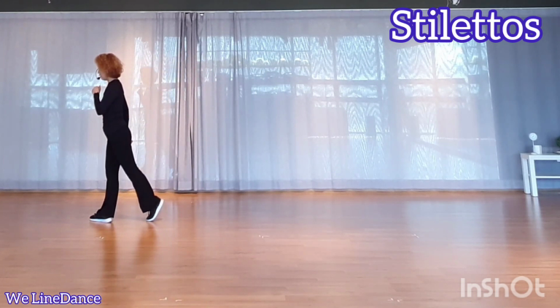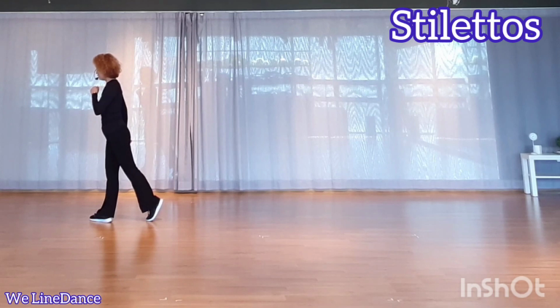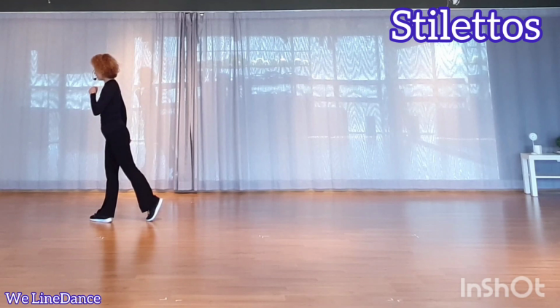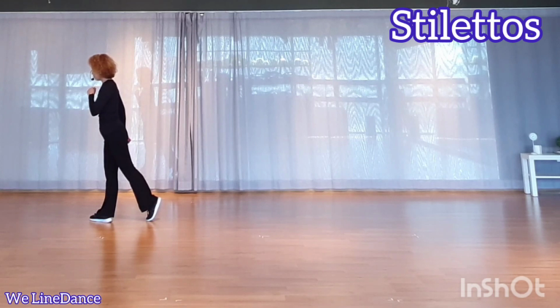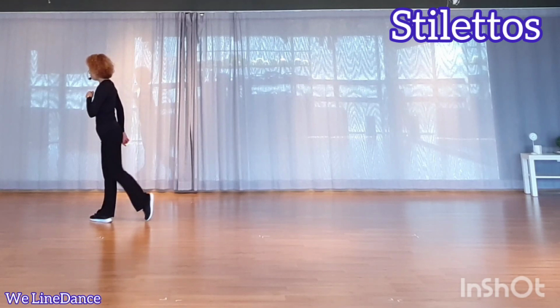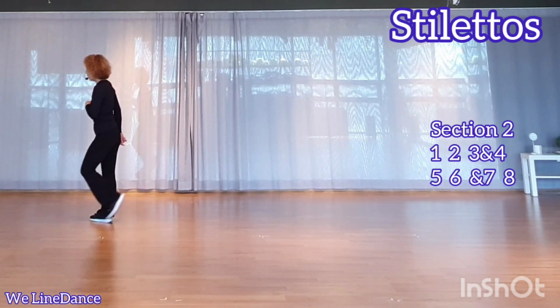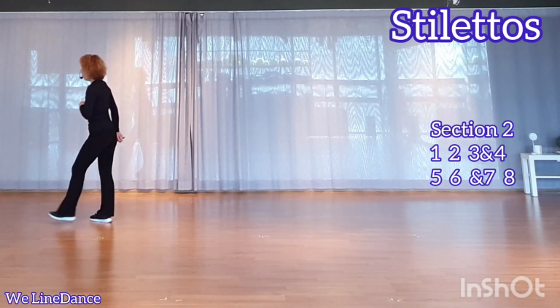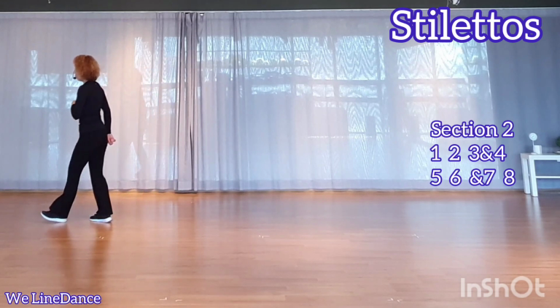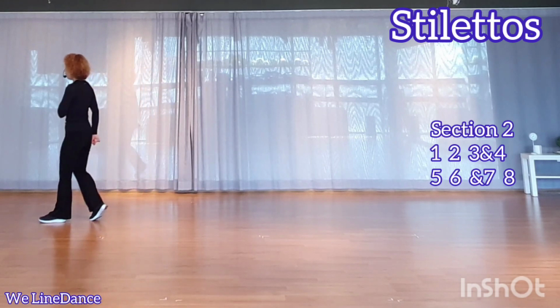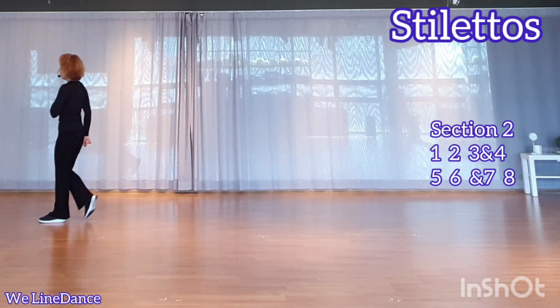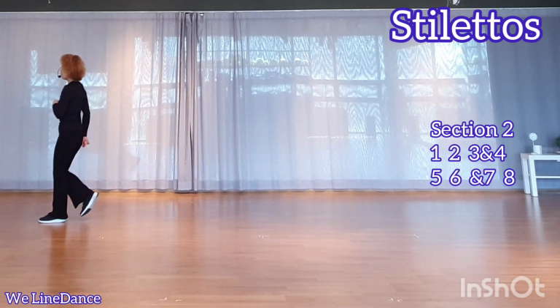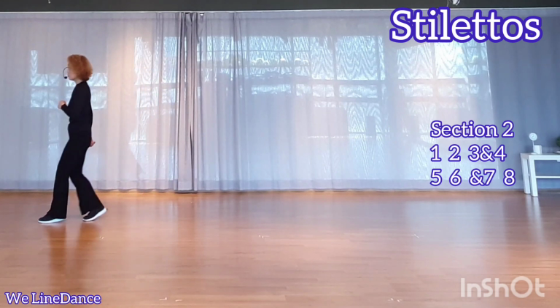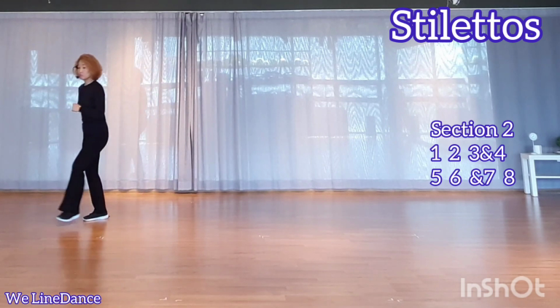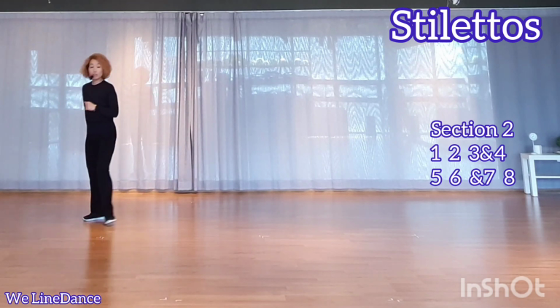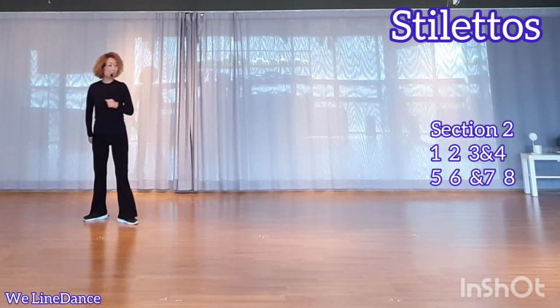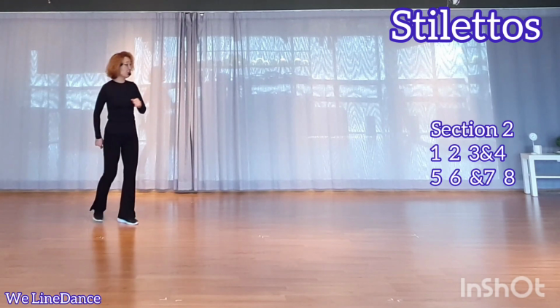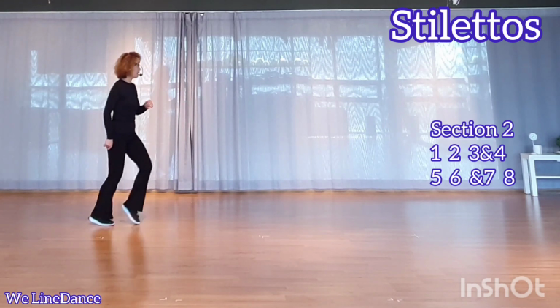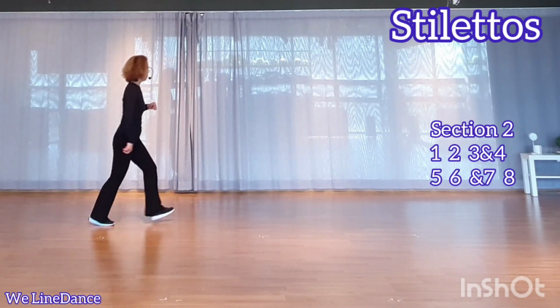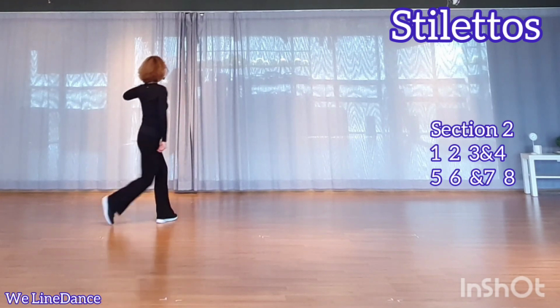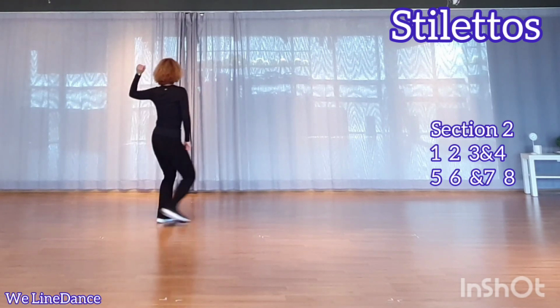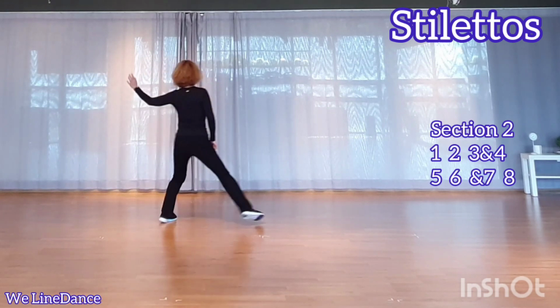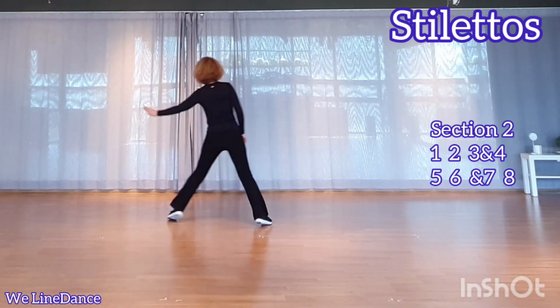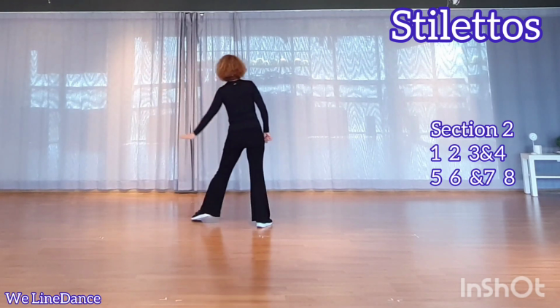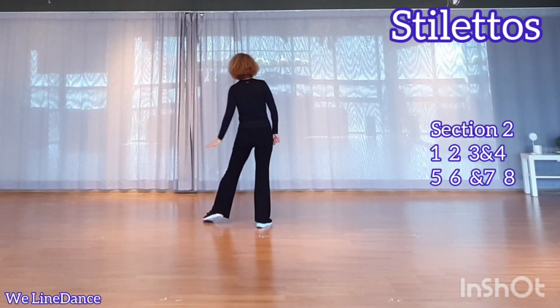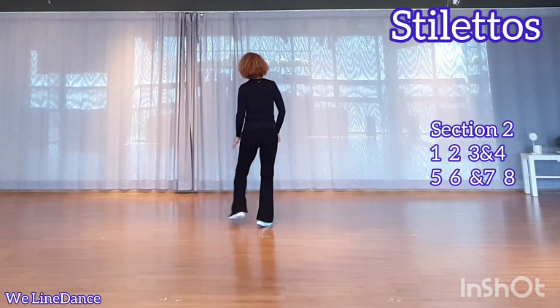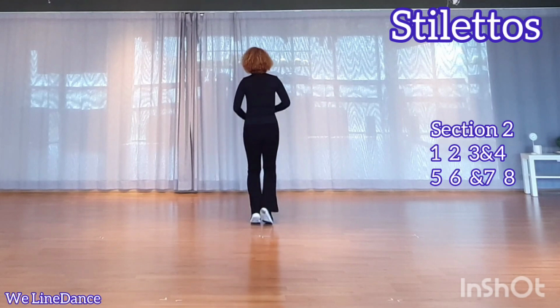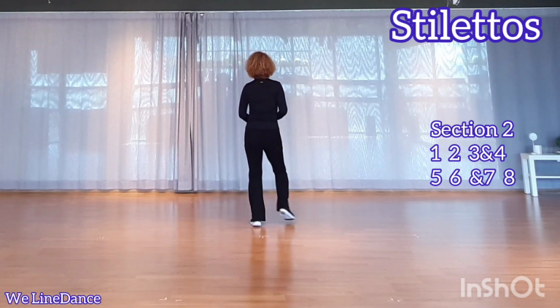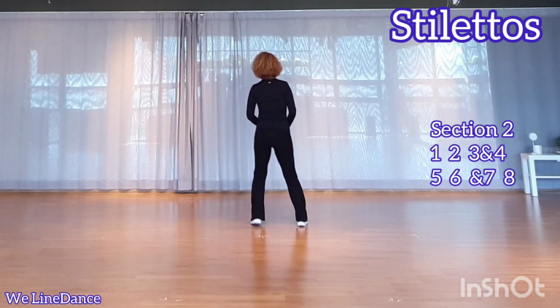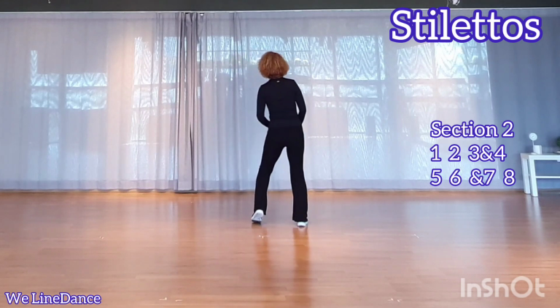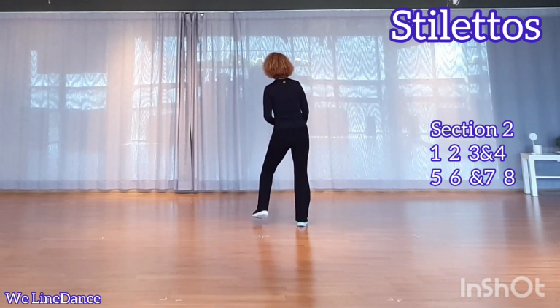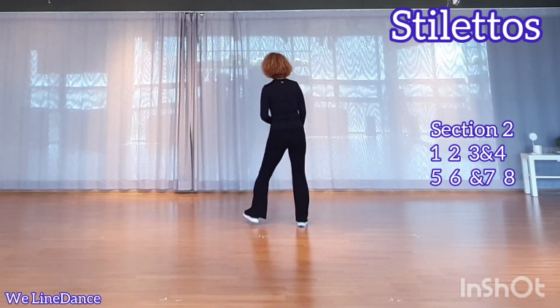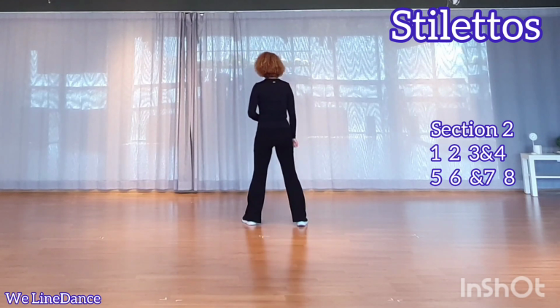Section 2: 1, 2, 3 and 4, 5, 6, and 7, 8.